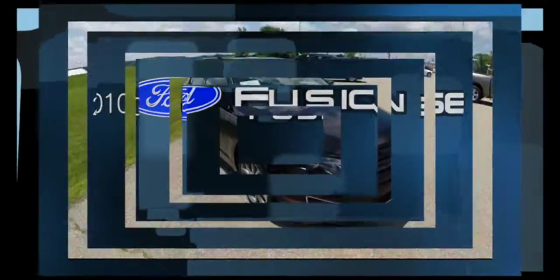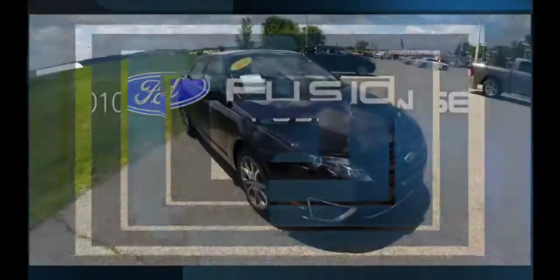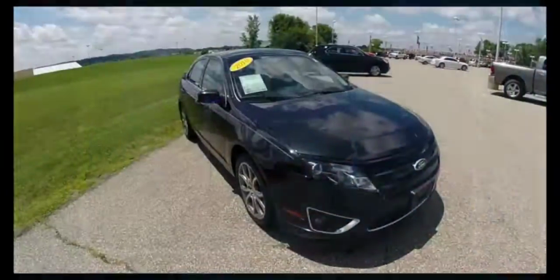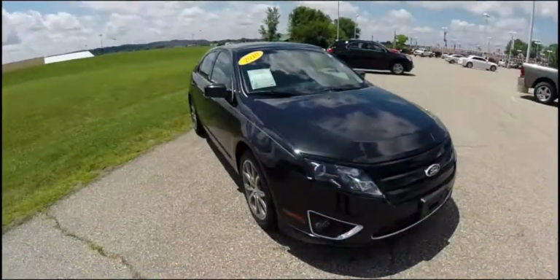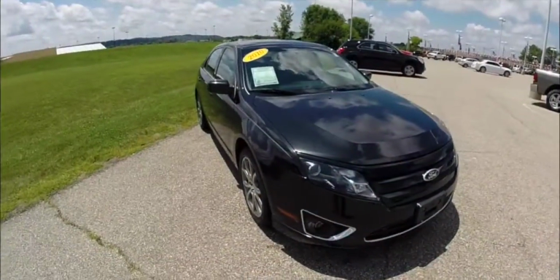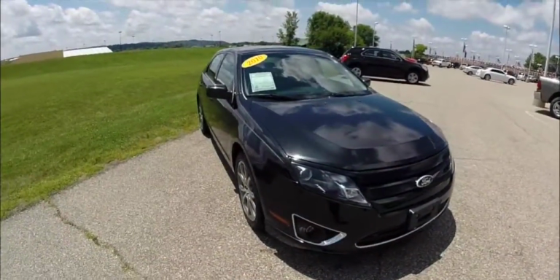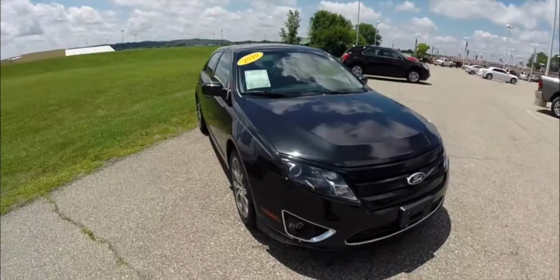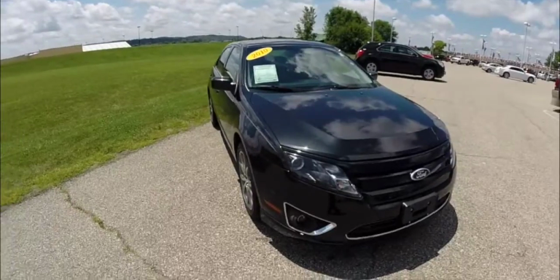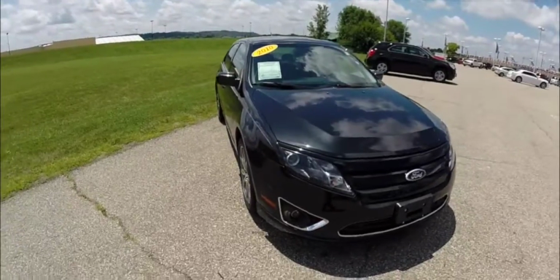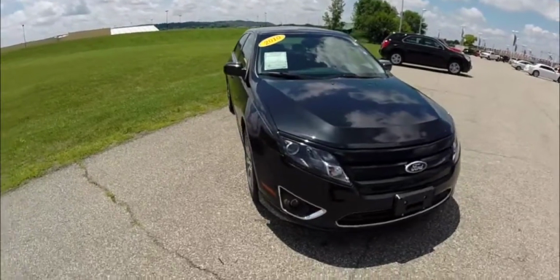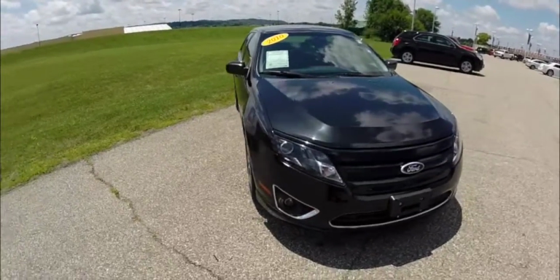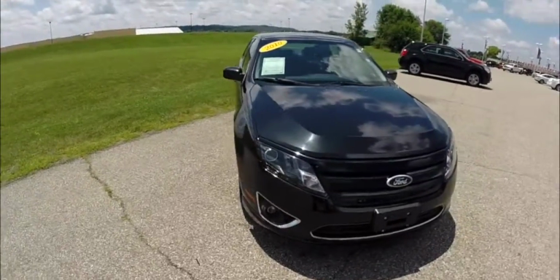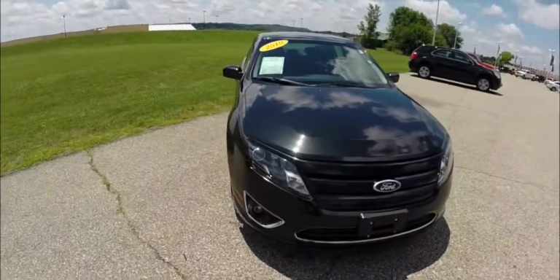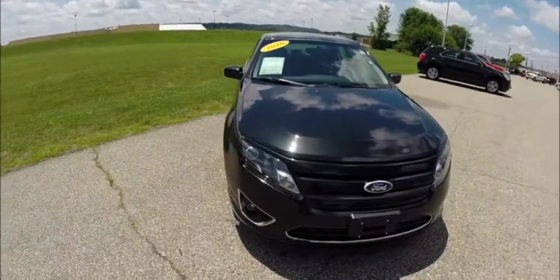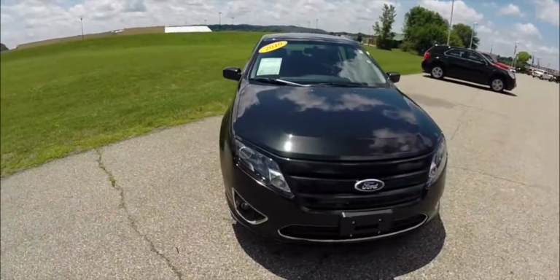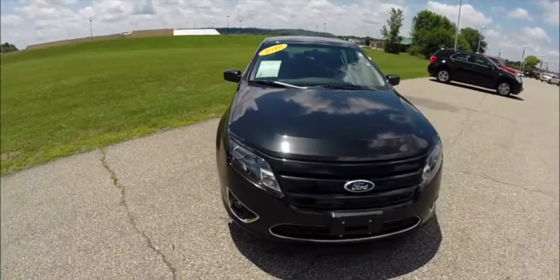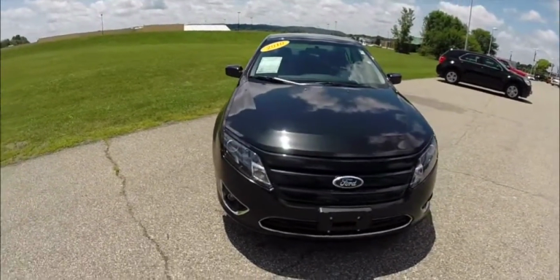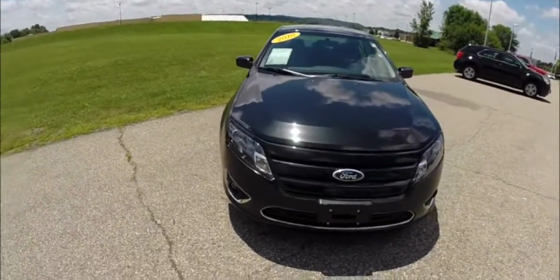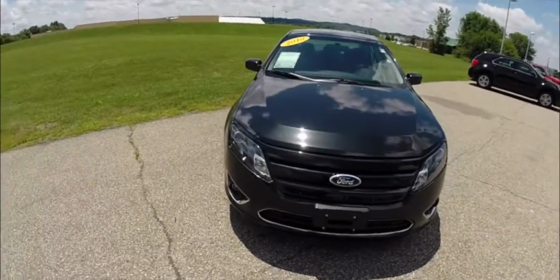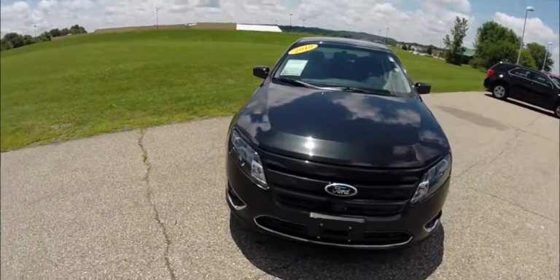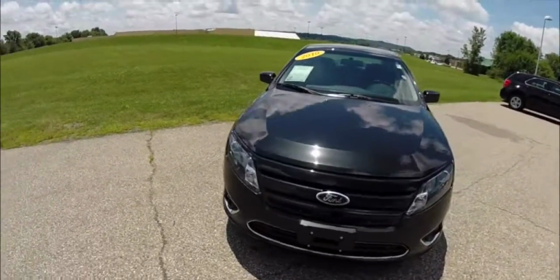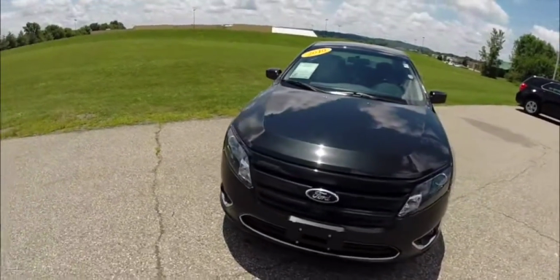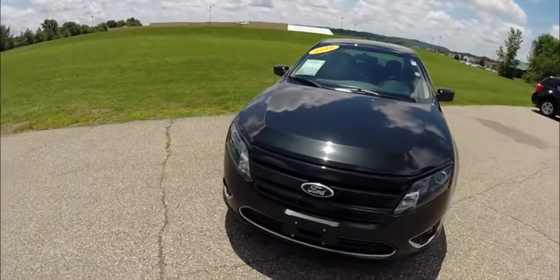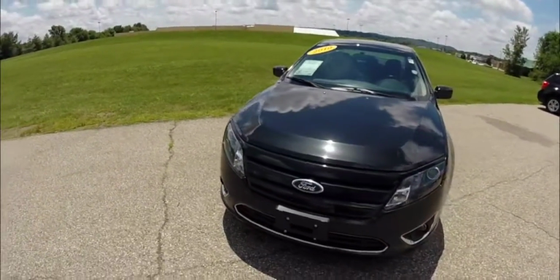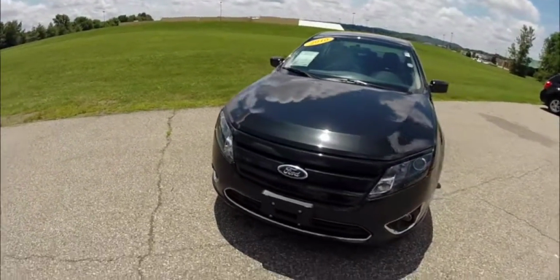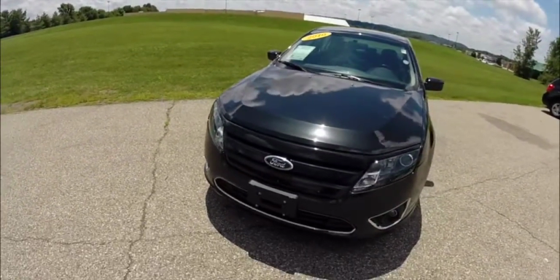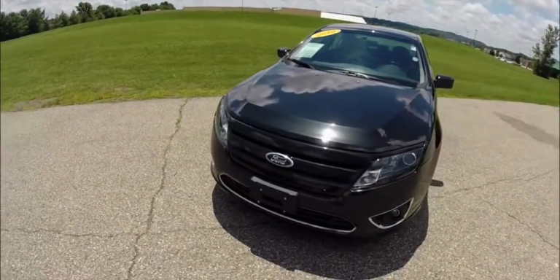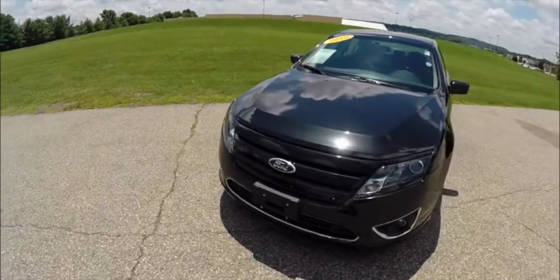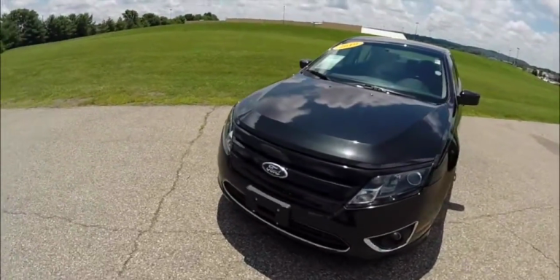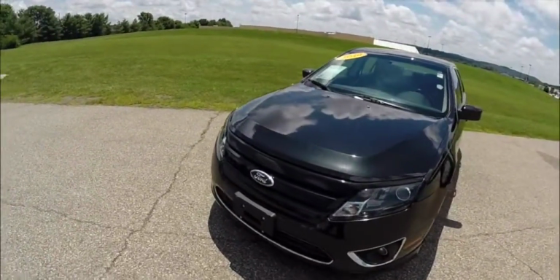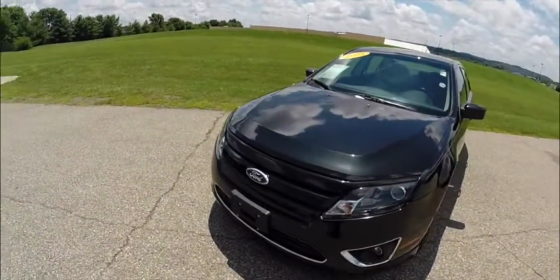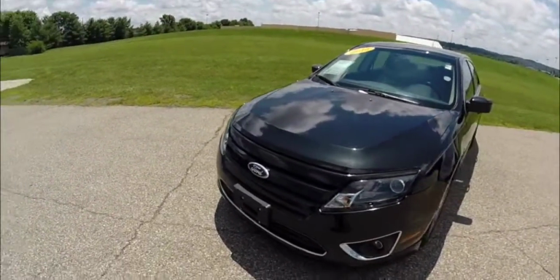Hello everyone. Today we're going to take a quick walk around look at this 2010 Ford Fusion SE.